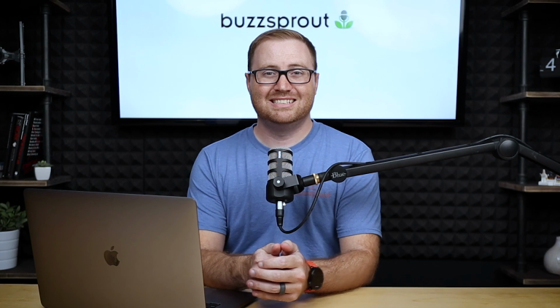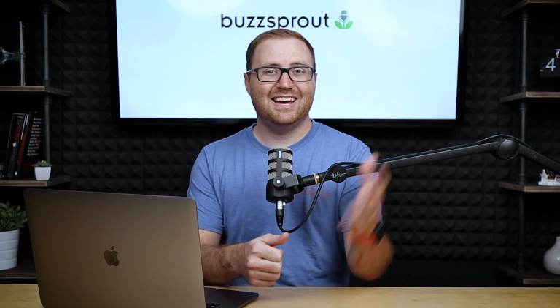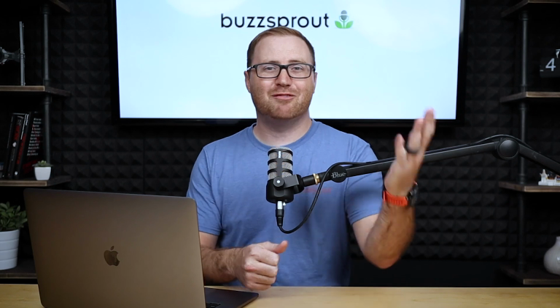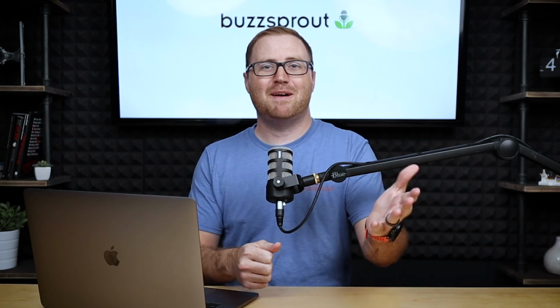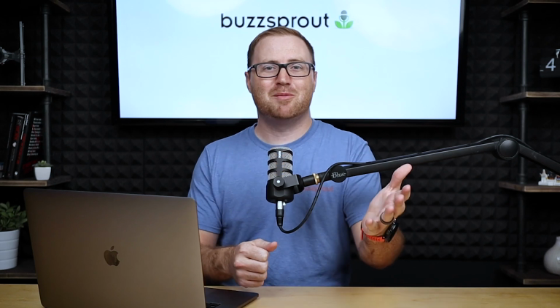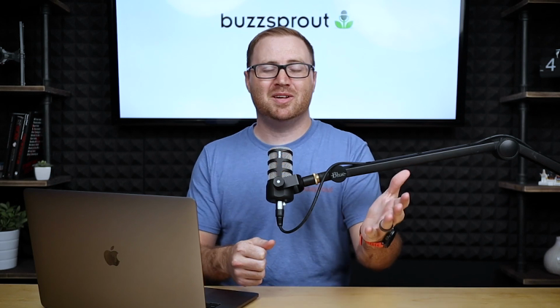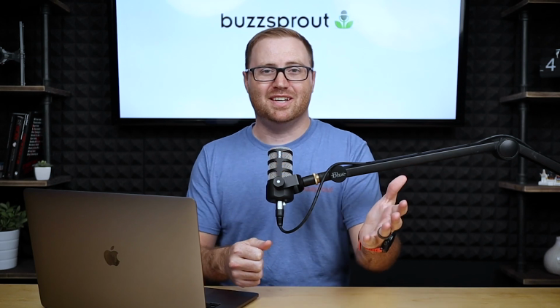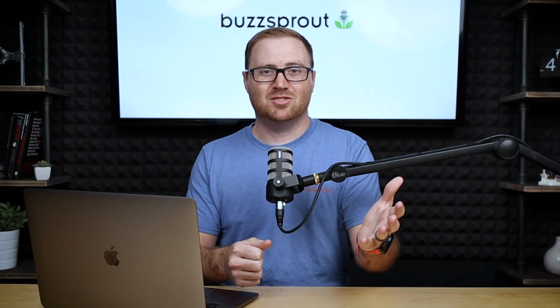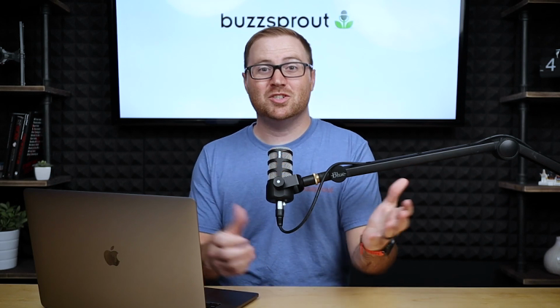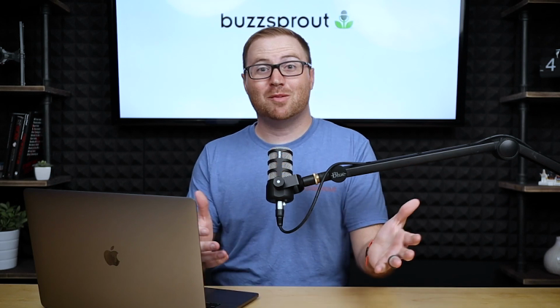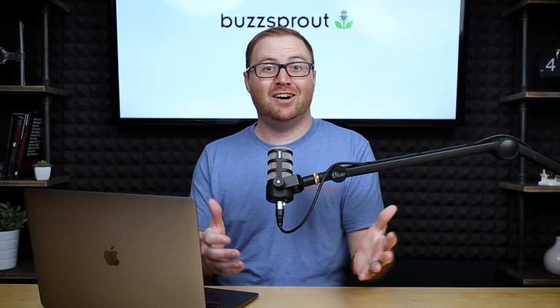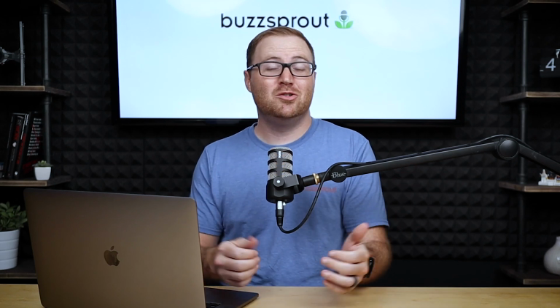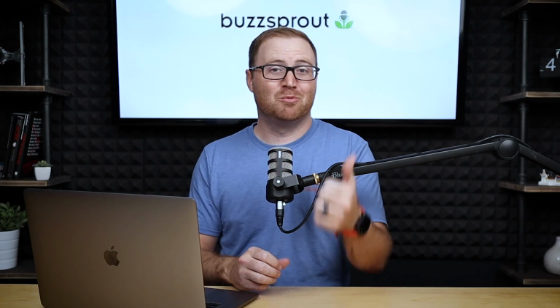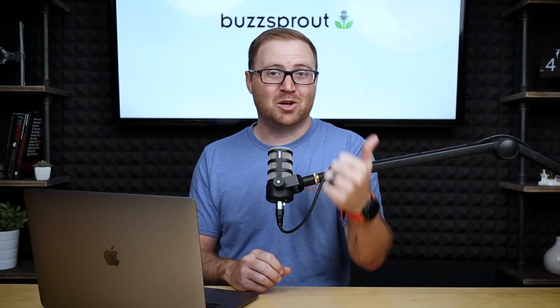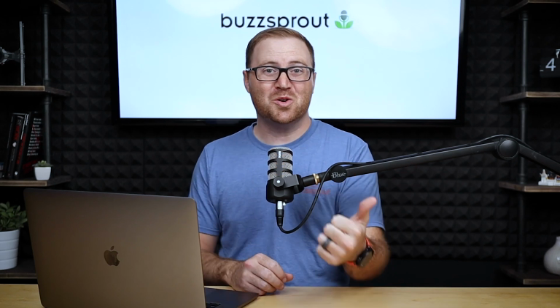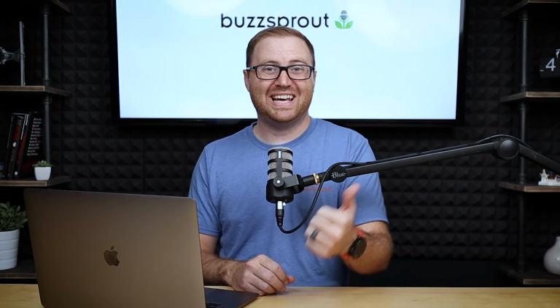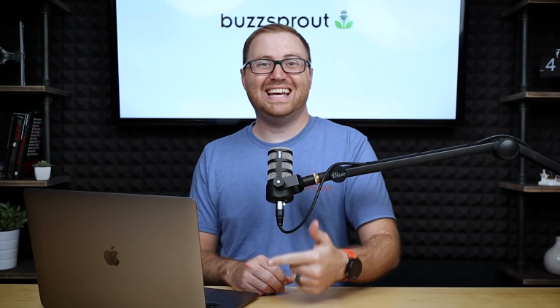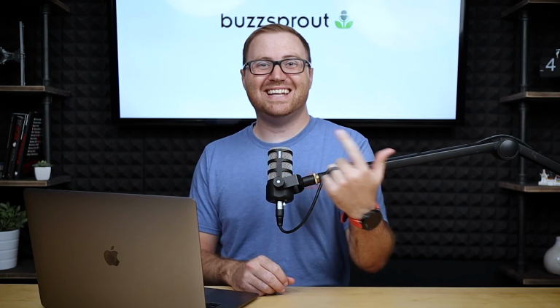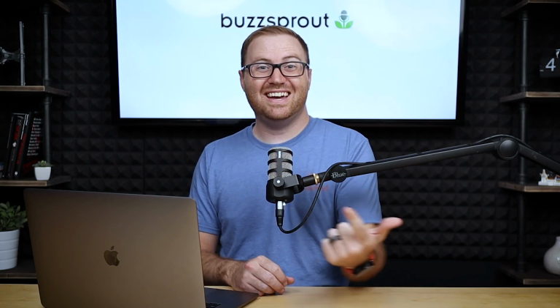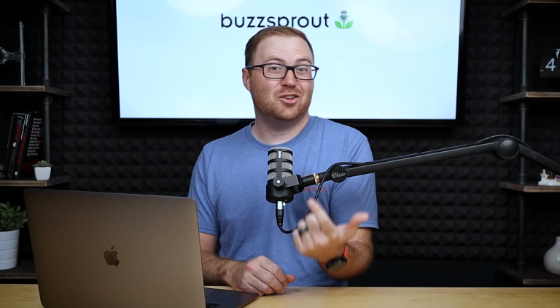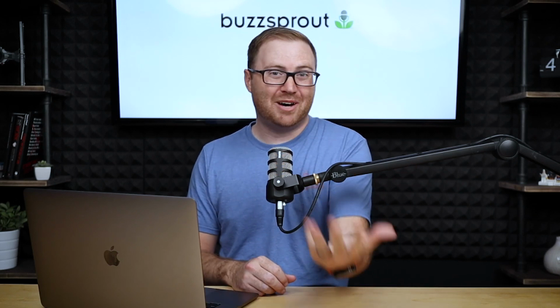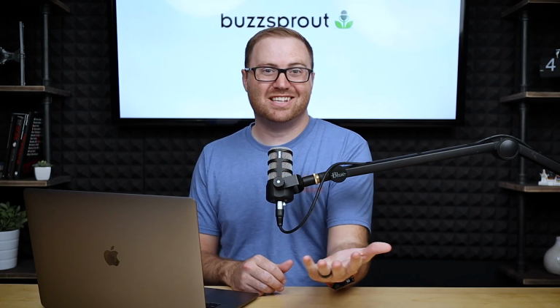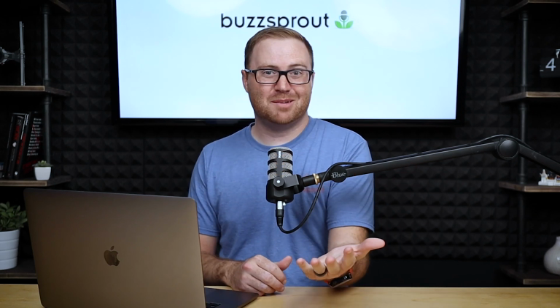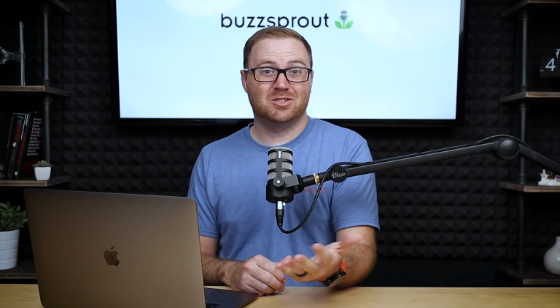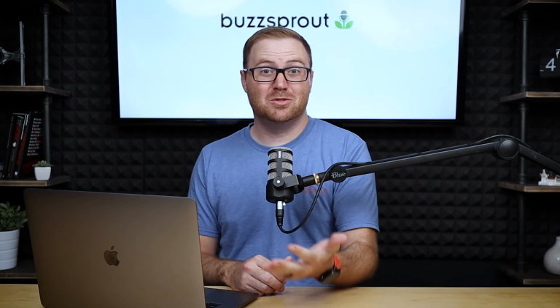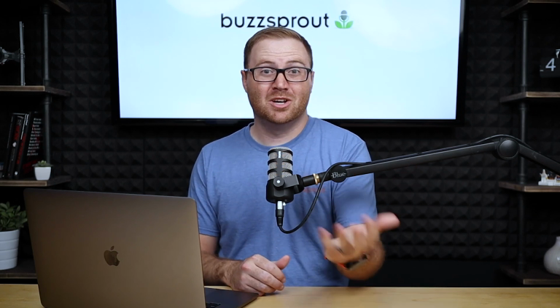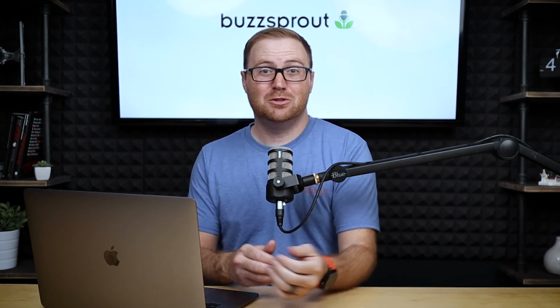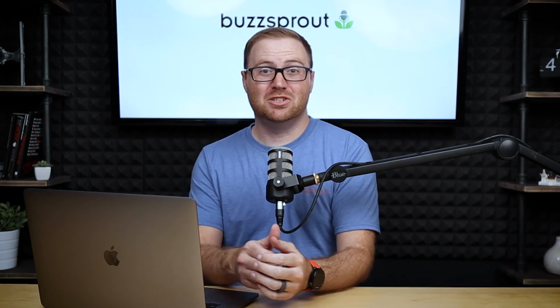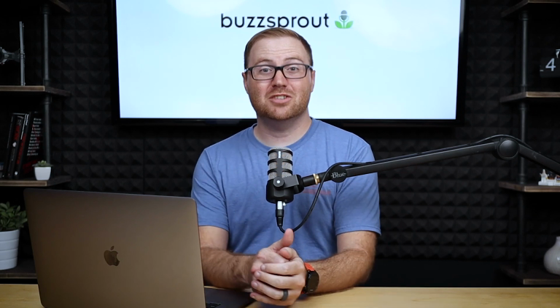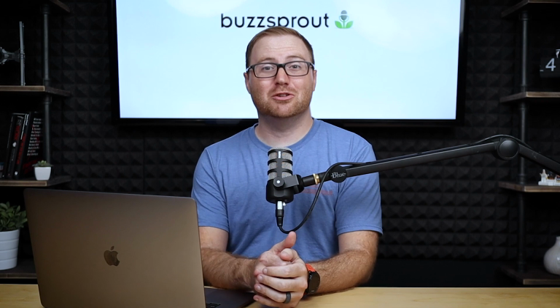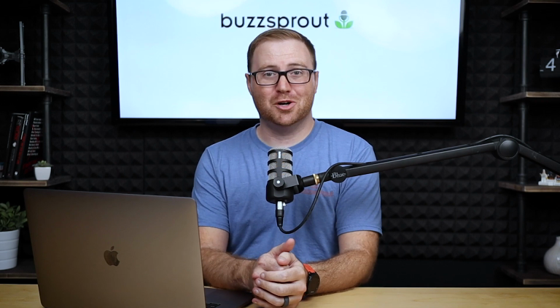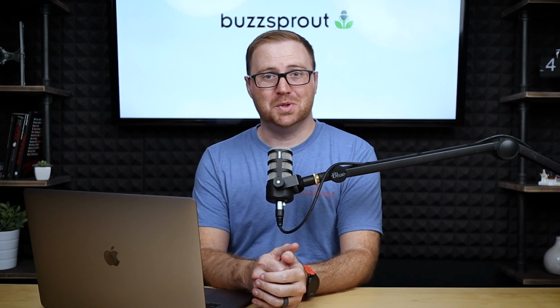Today on 5 Minute Mondays, we'll talk about how you can record and edit your podcast episodes using just your phone.